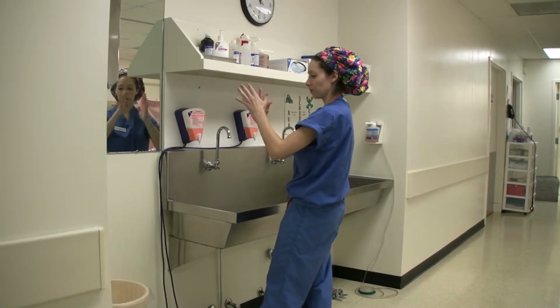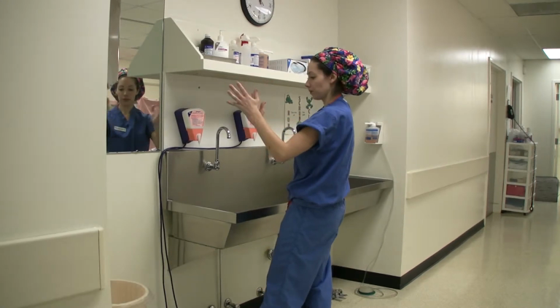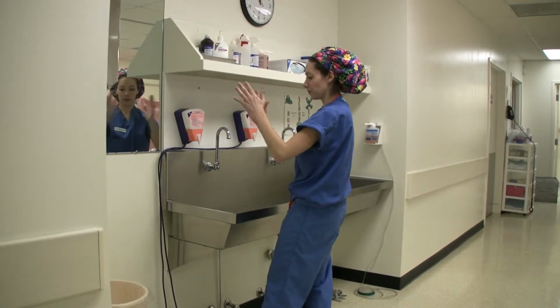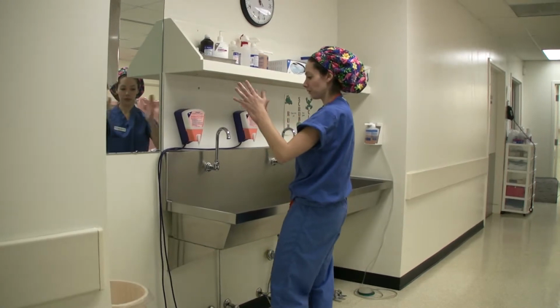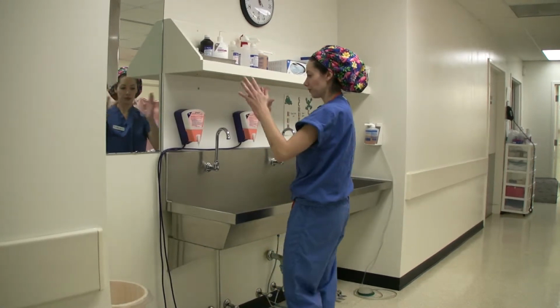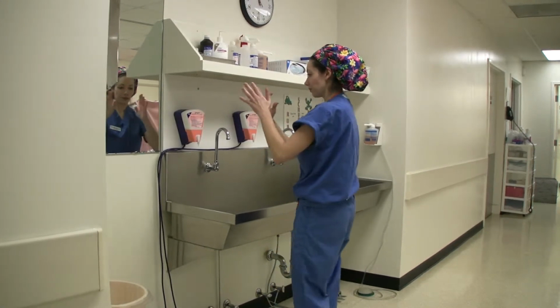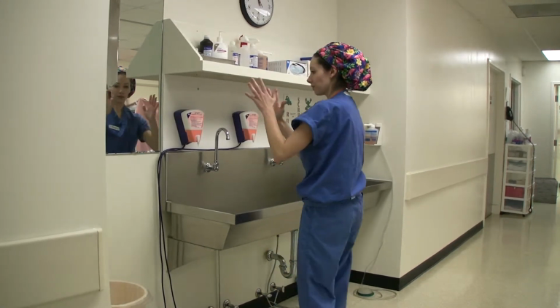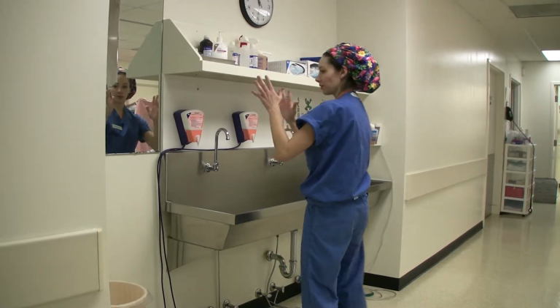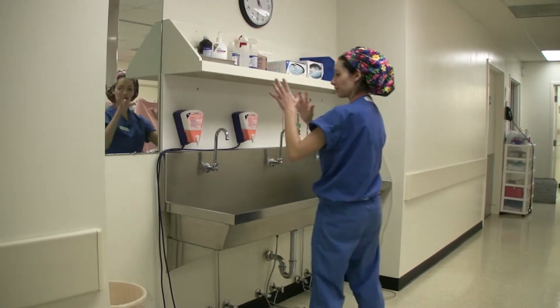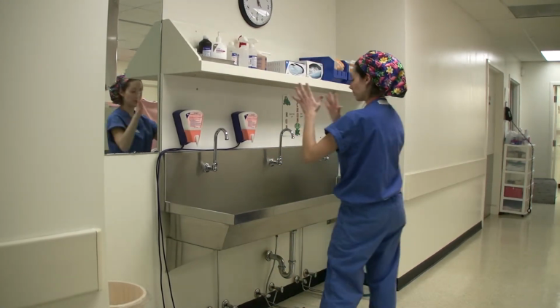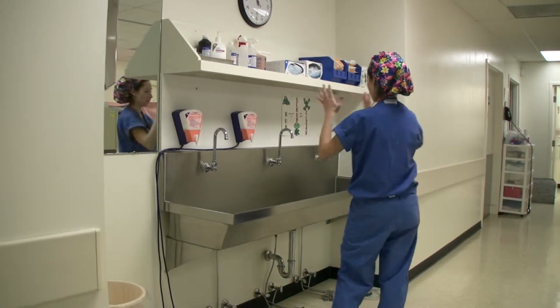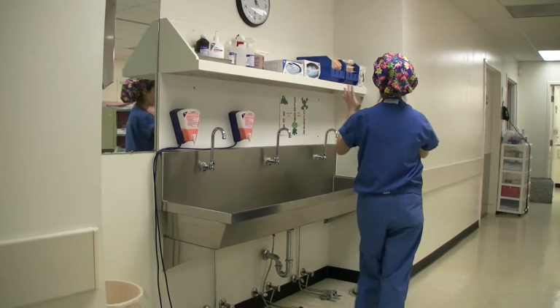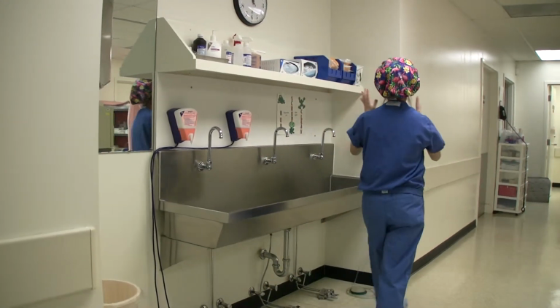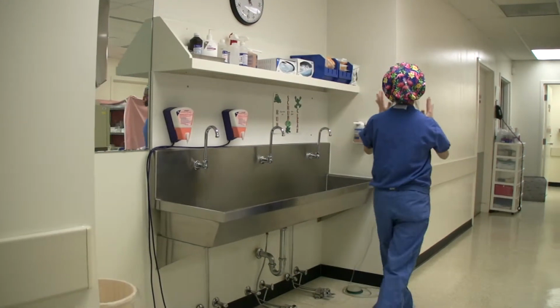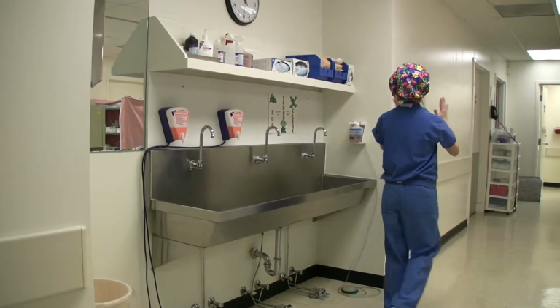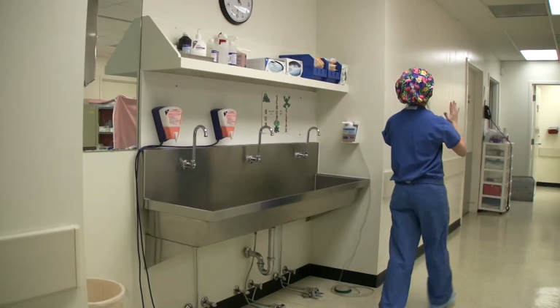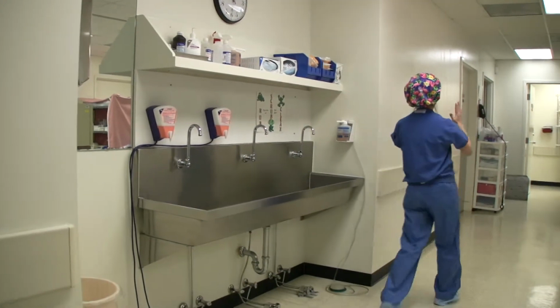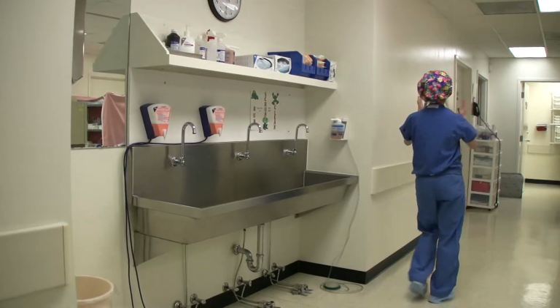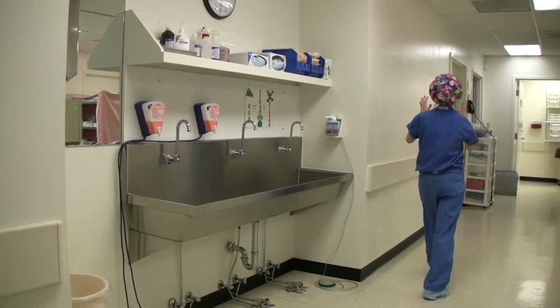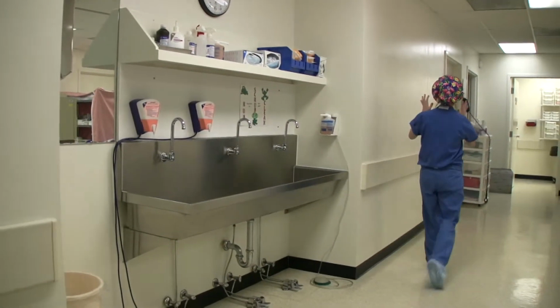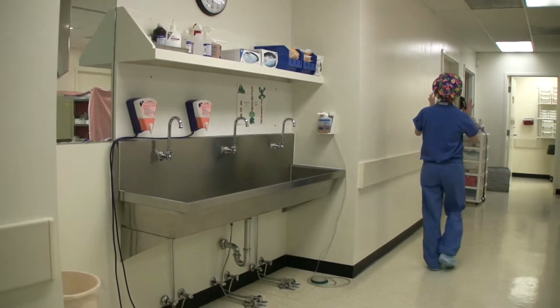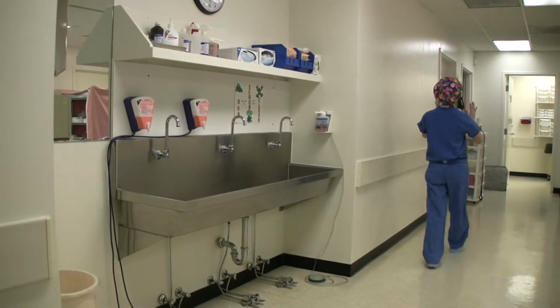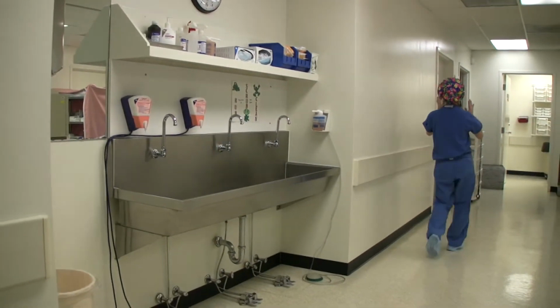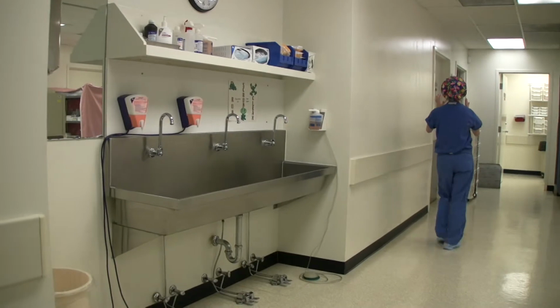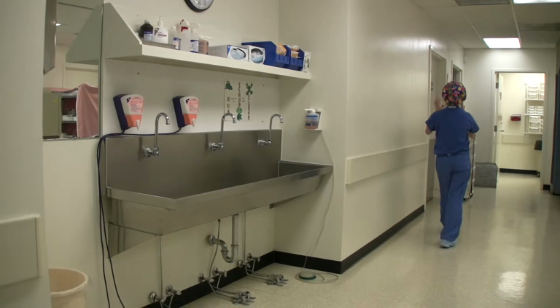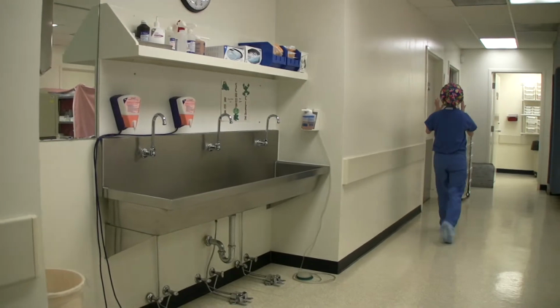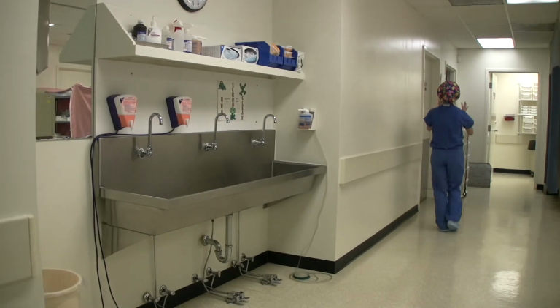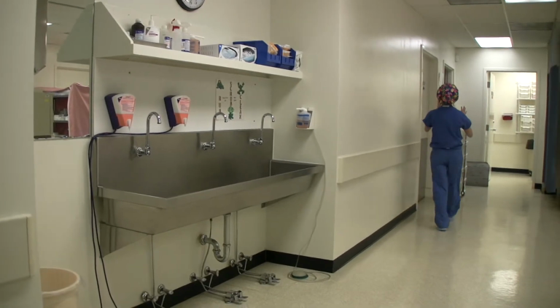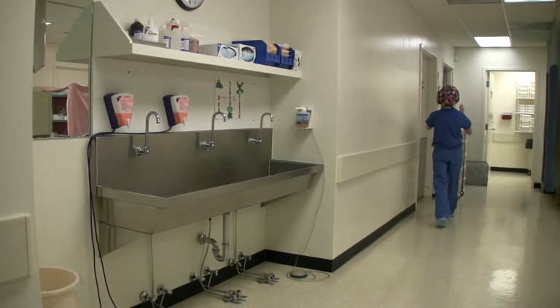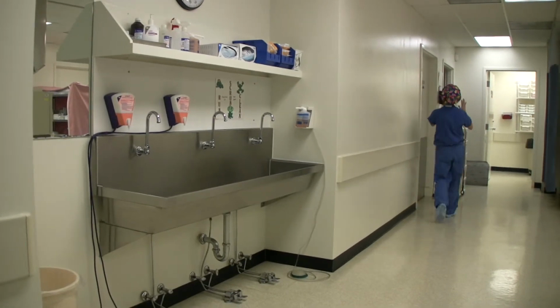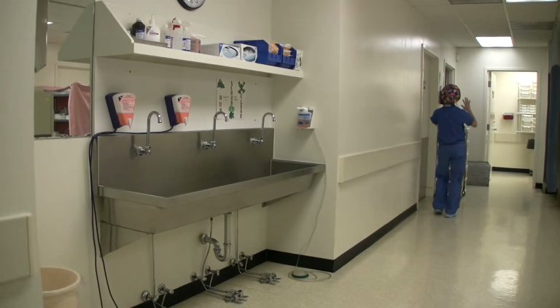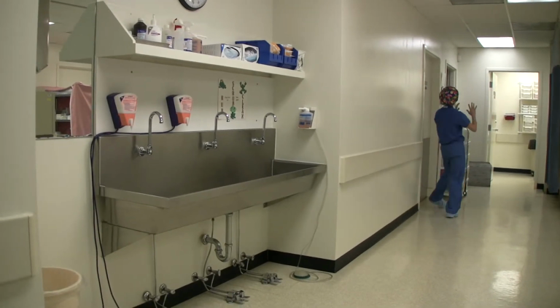The product should be dry by the time the scrub person enters the operating room to put on sterile gloves and gown.